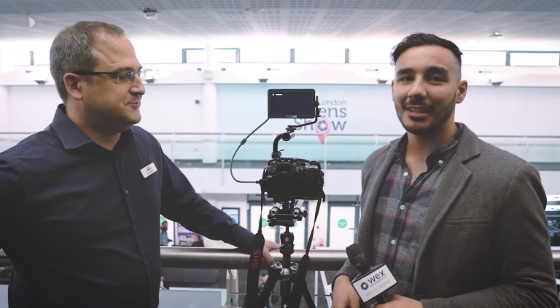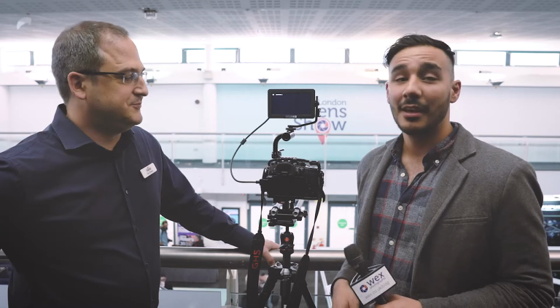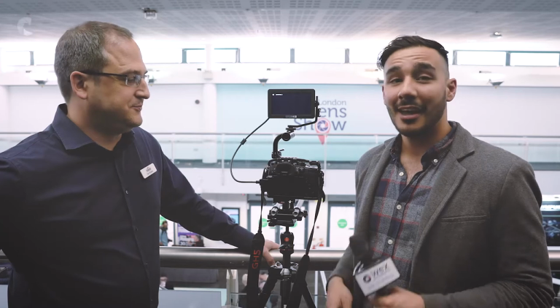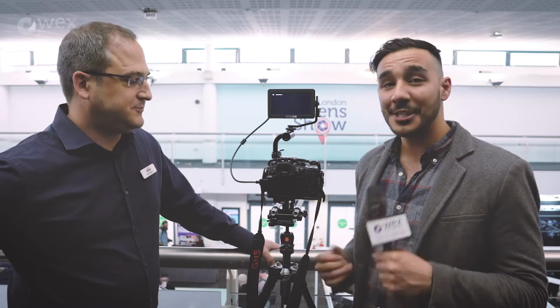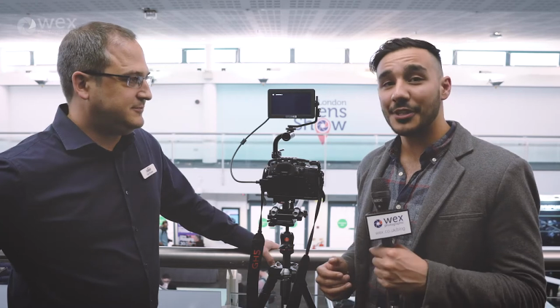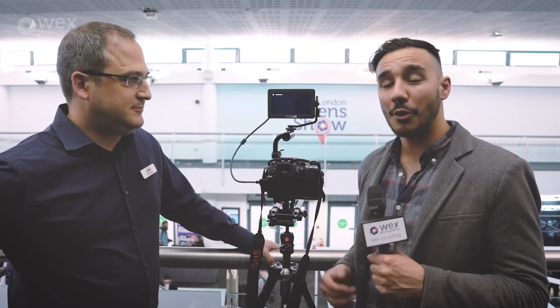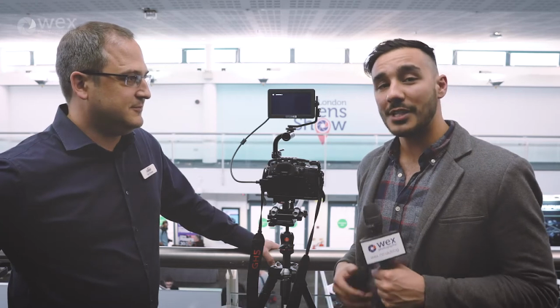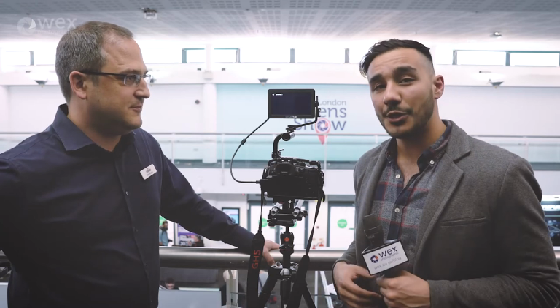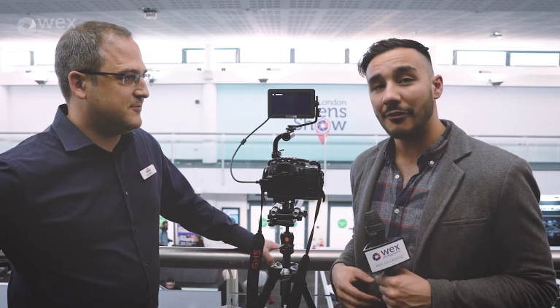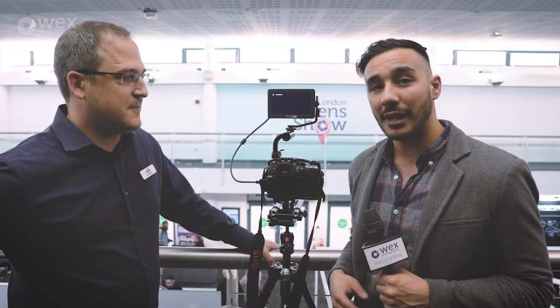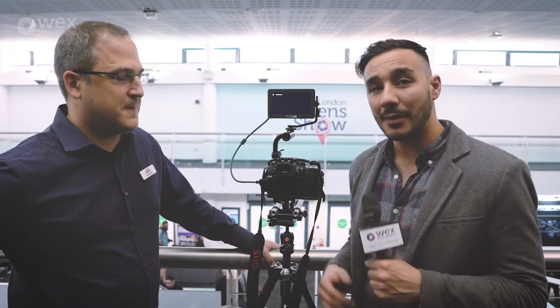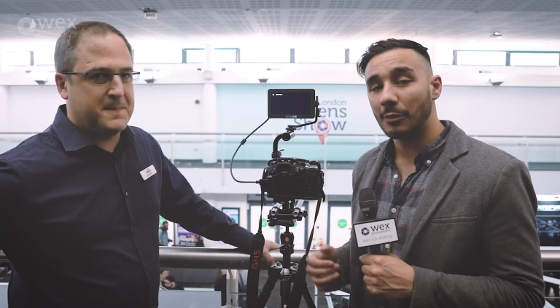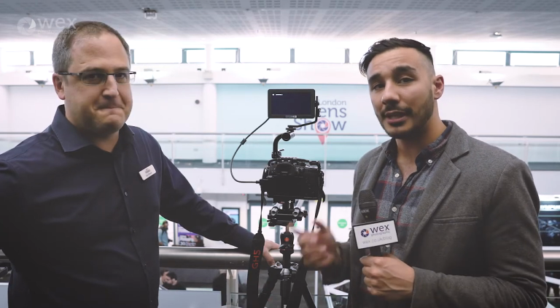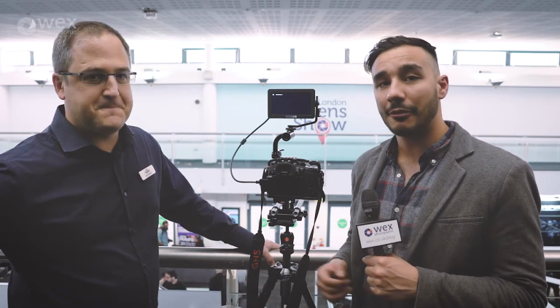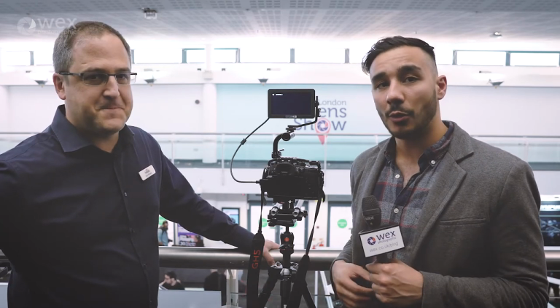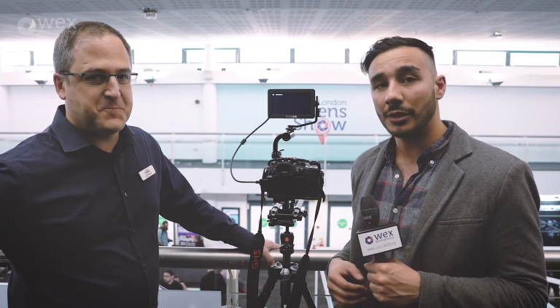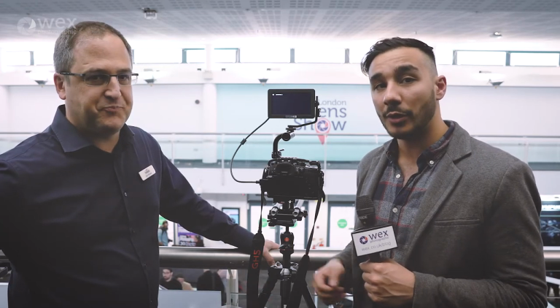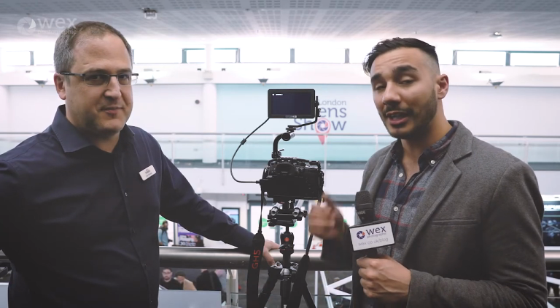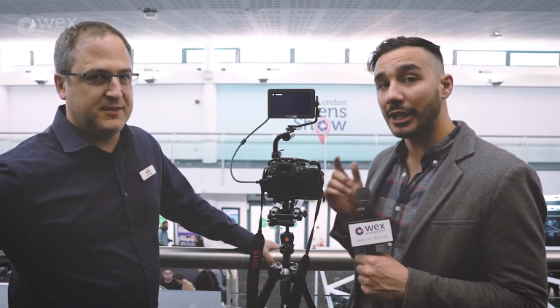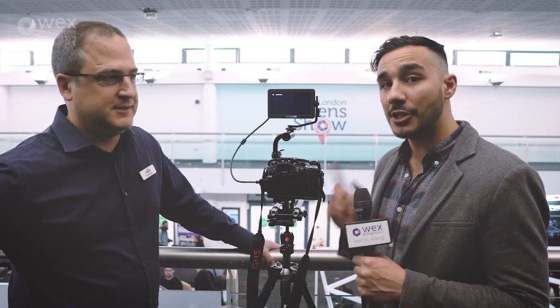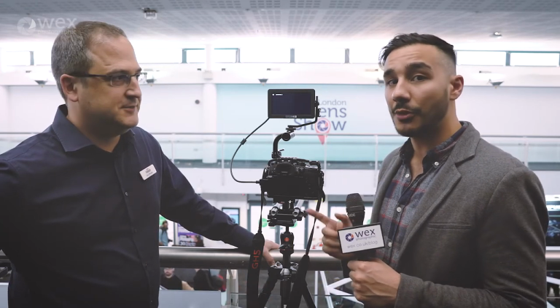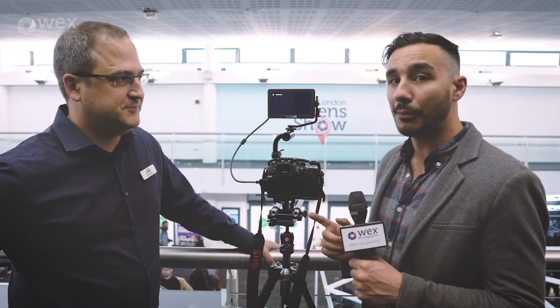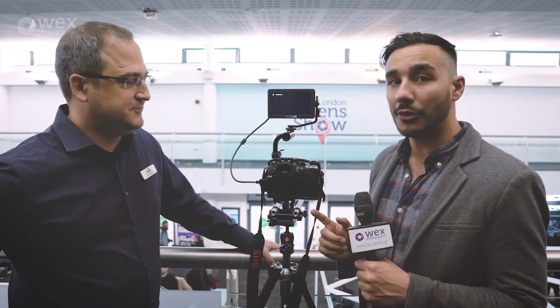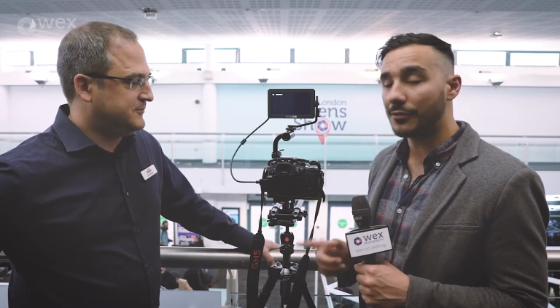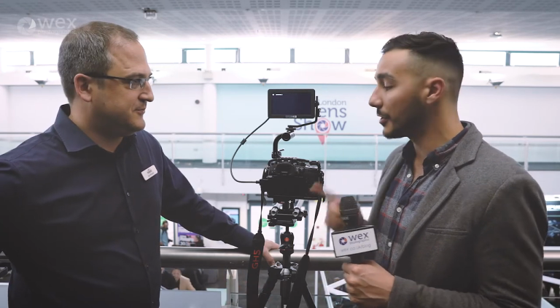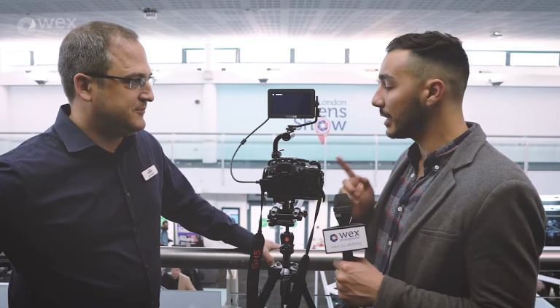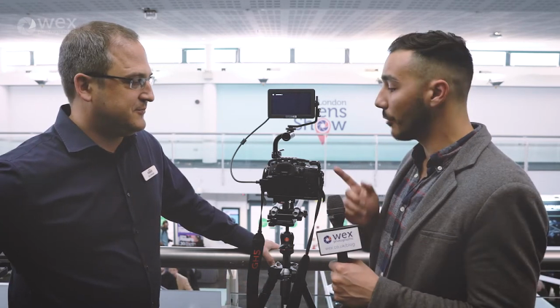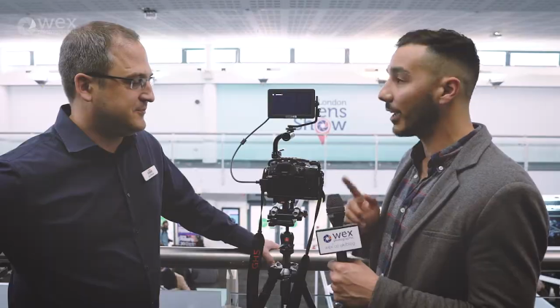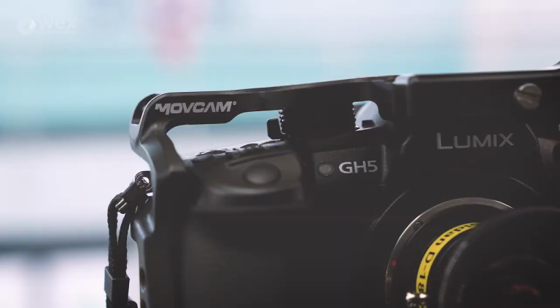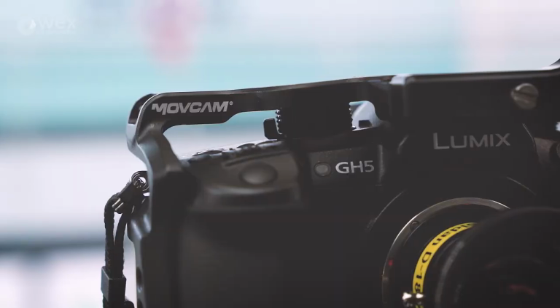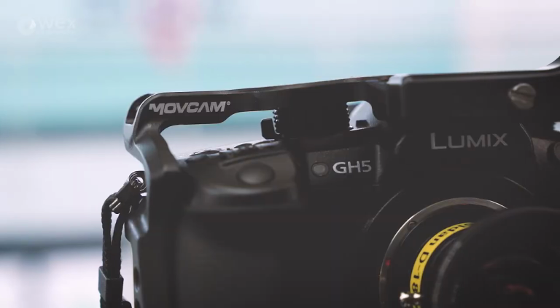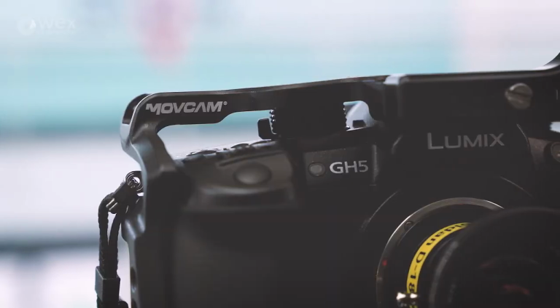Hey, it's Chris from Wex Photographic. I'm here with Dan from Holden and we're going to be looking at two new products. Firstly, the MOV cage for GH5.